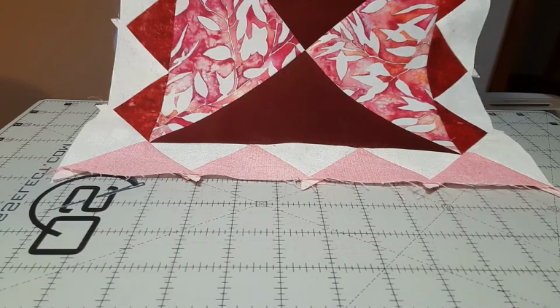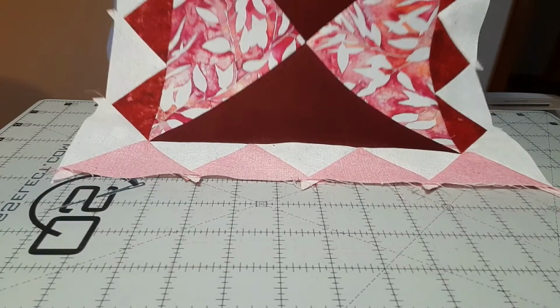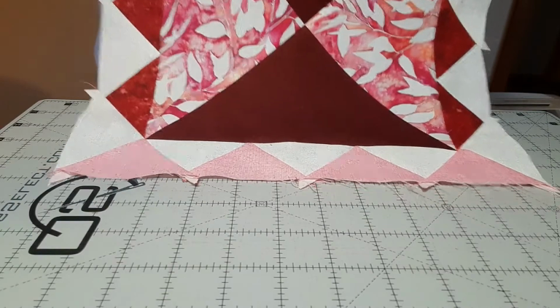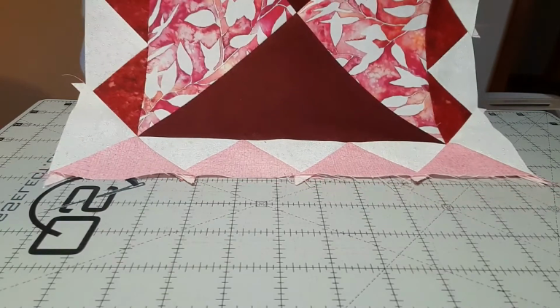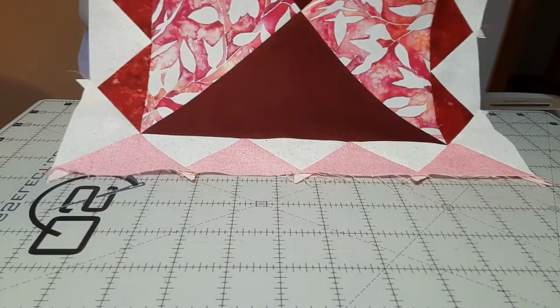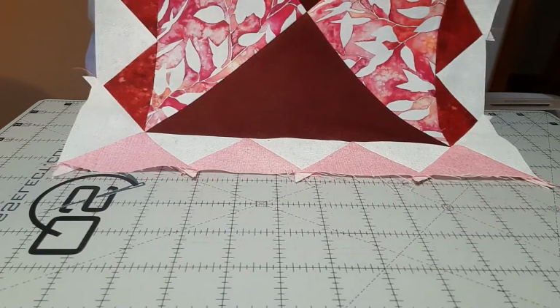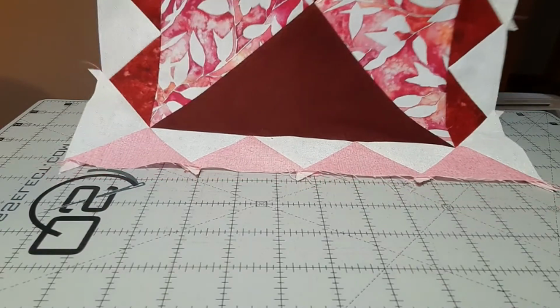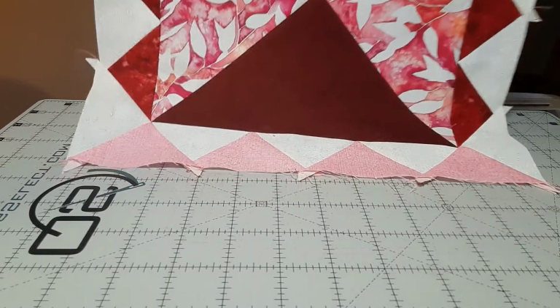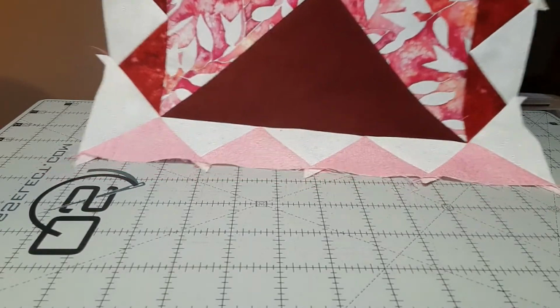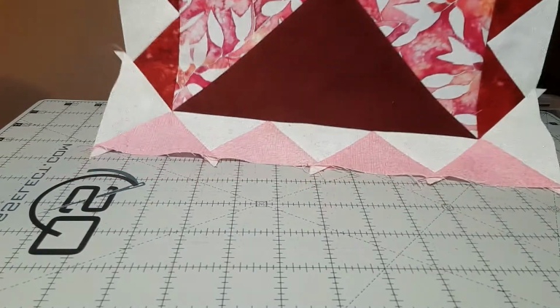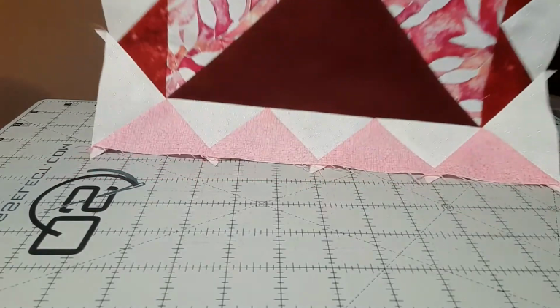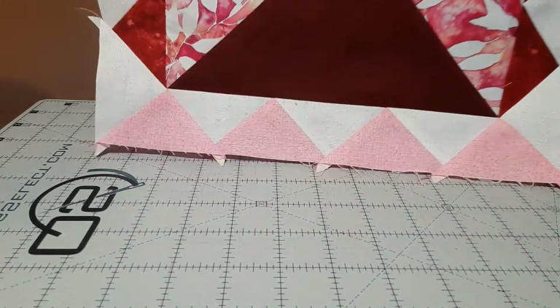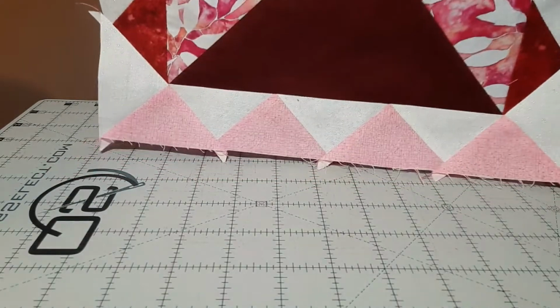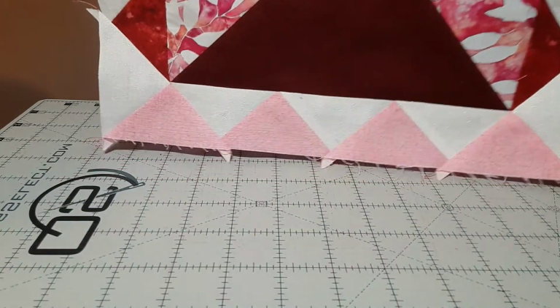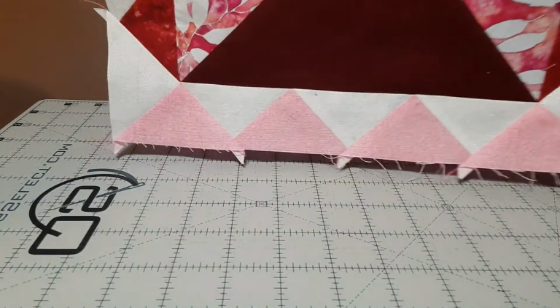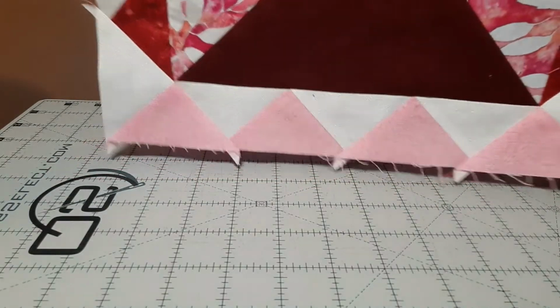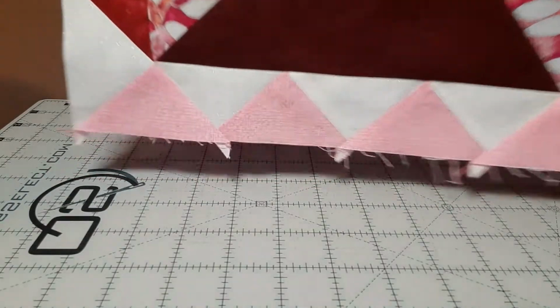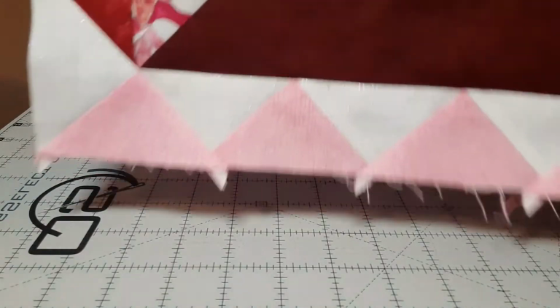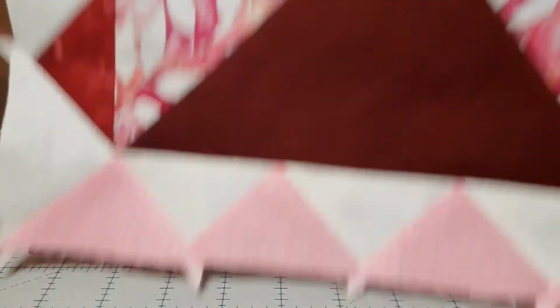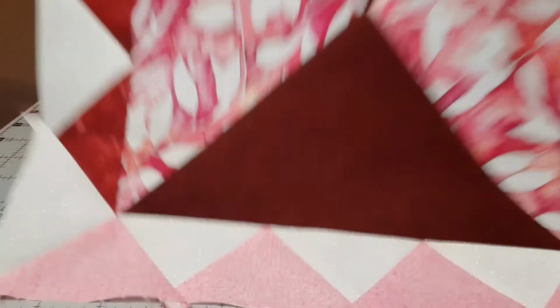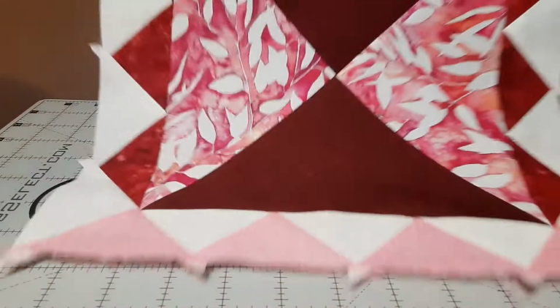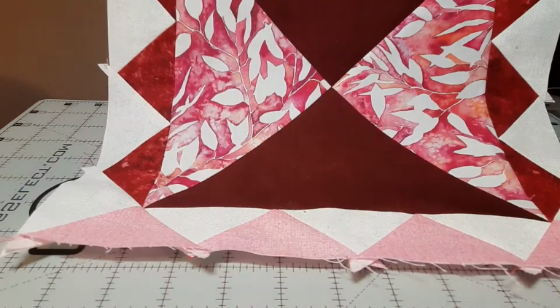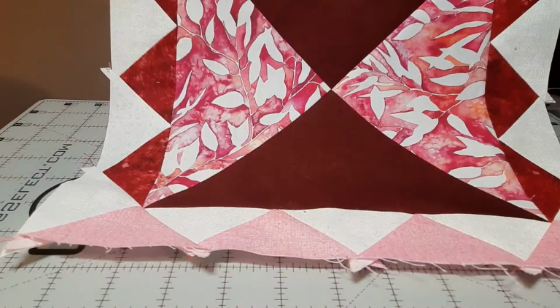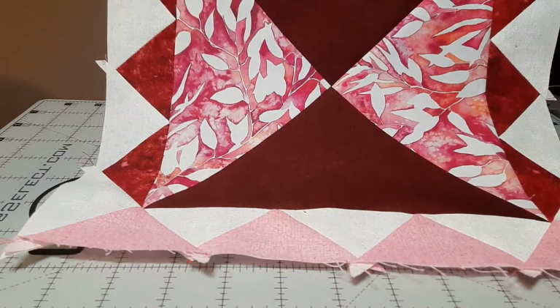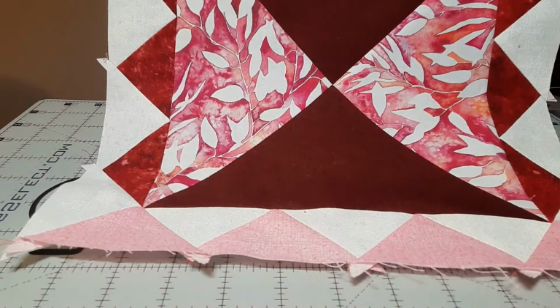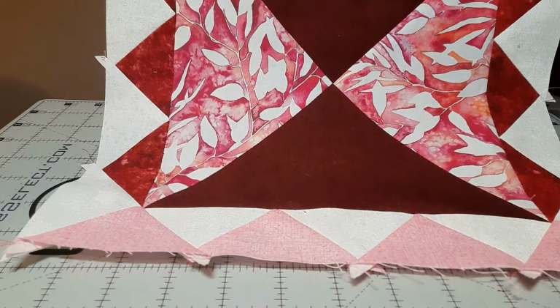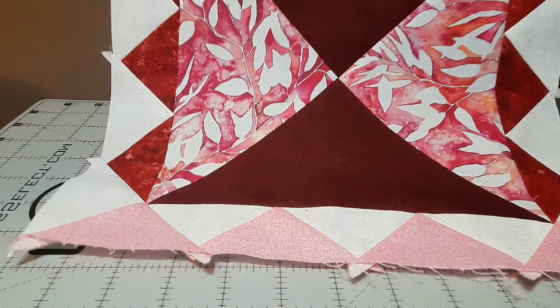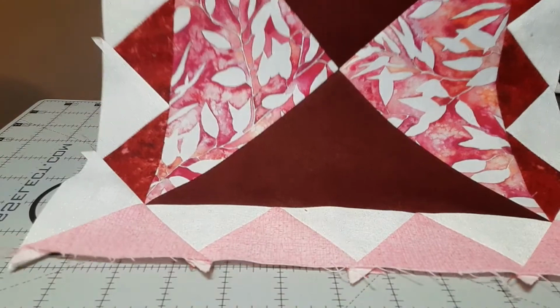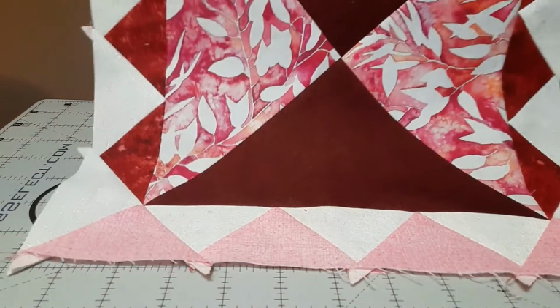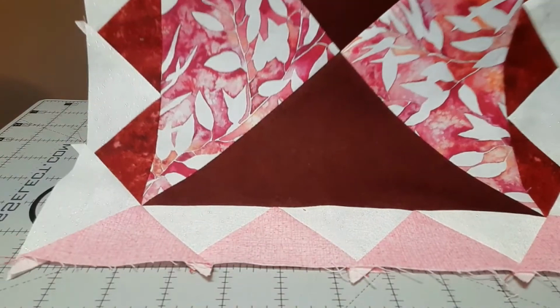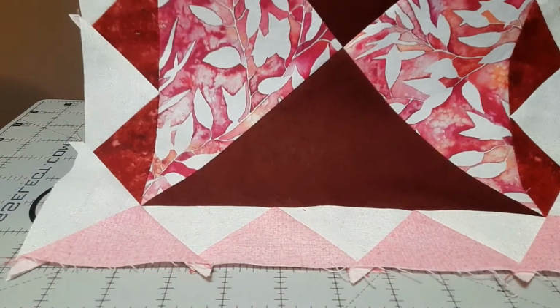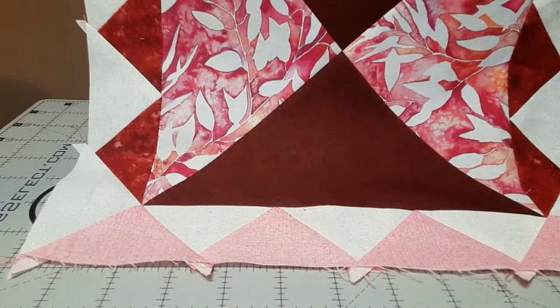I measured this — it came out pretty exact to 12 and a half inches. I'm just going to trim off the tips and not do any further squaring up.